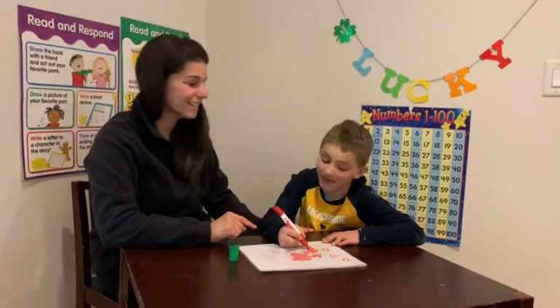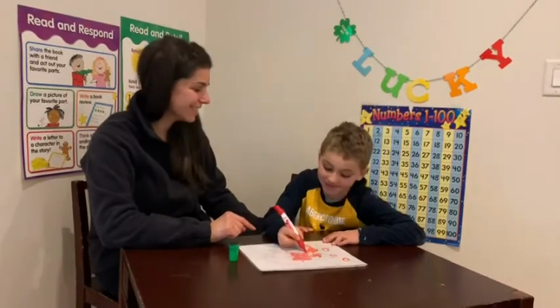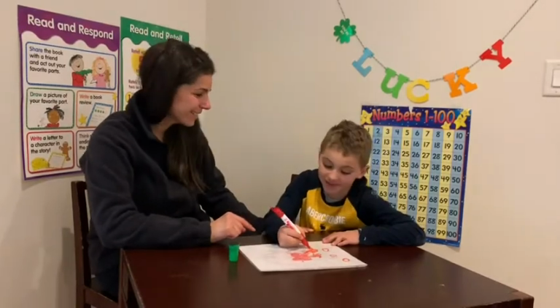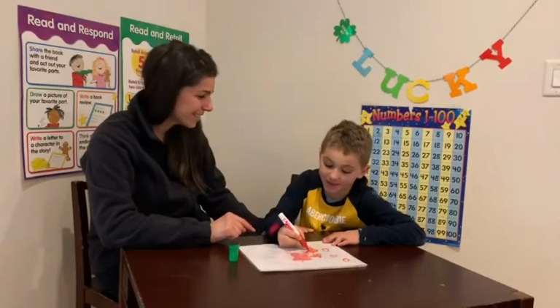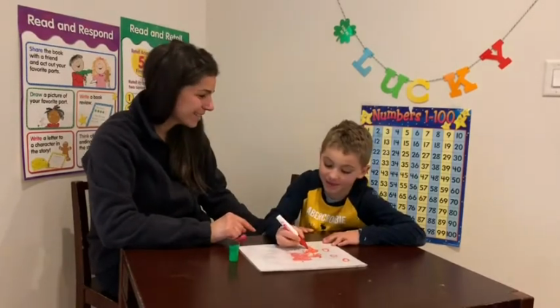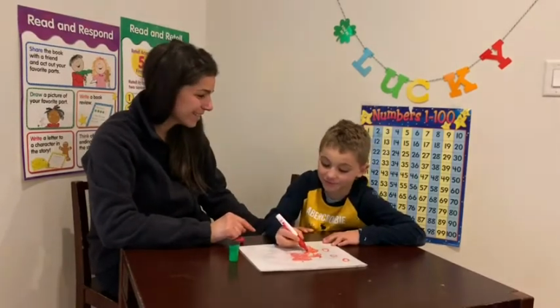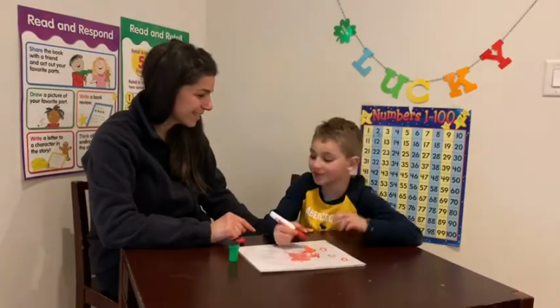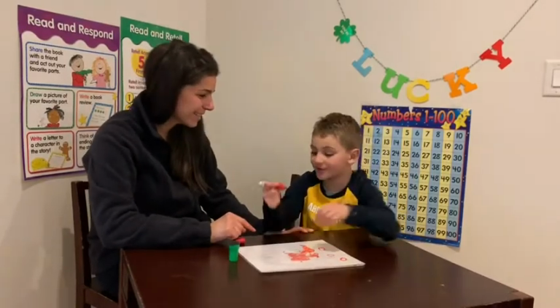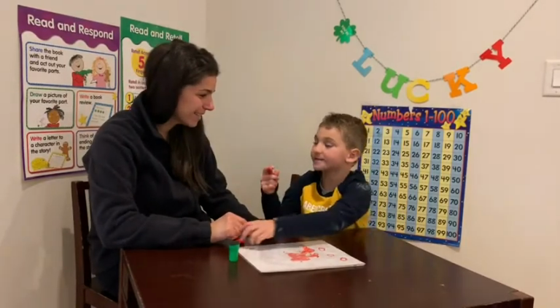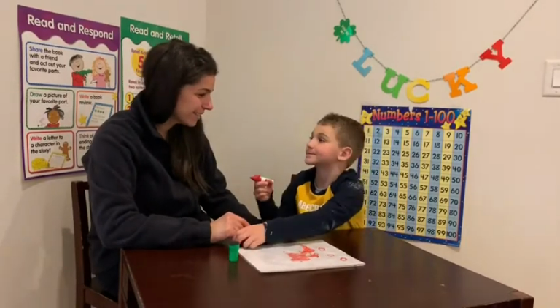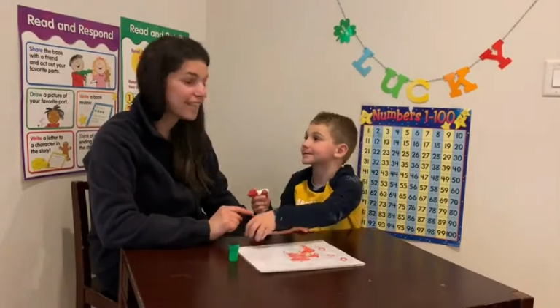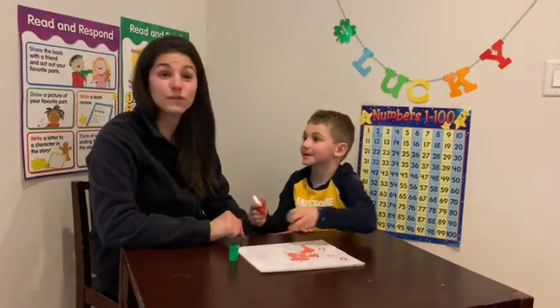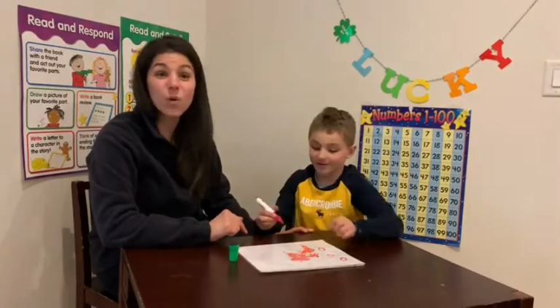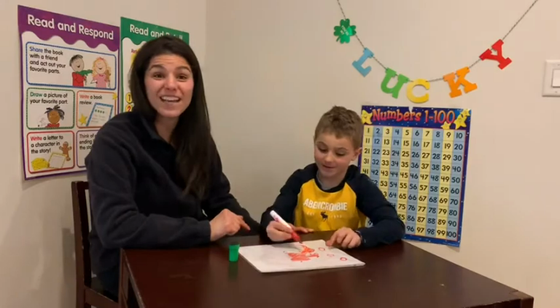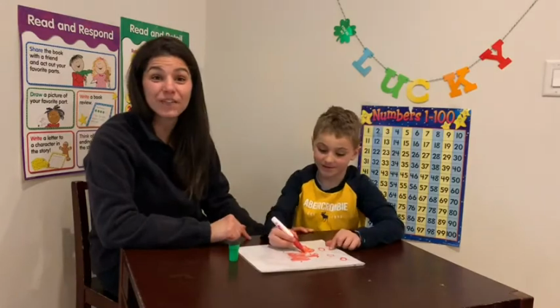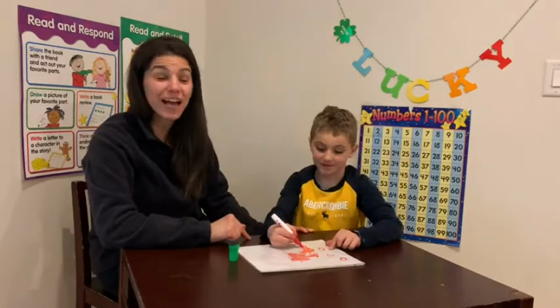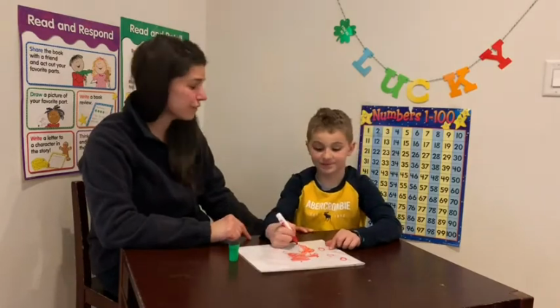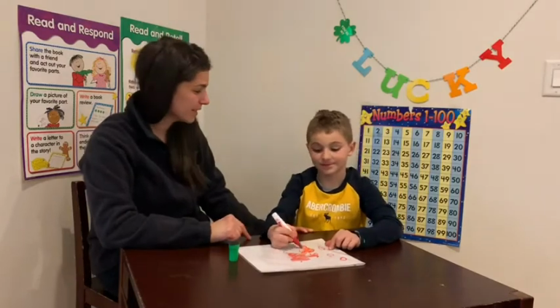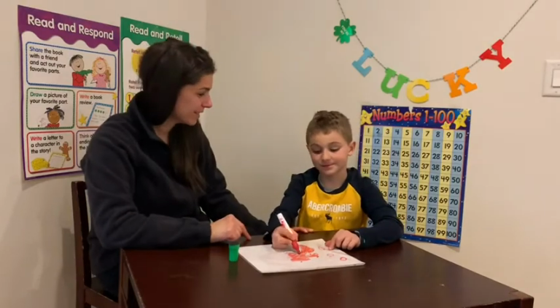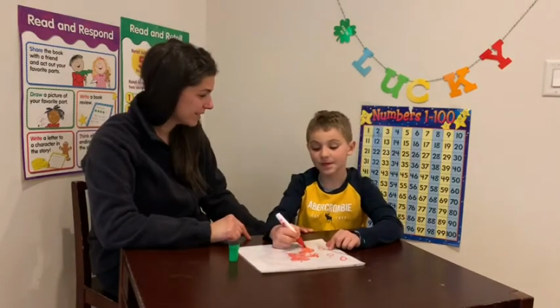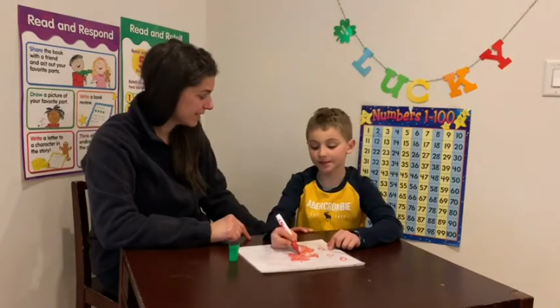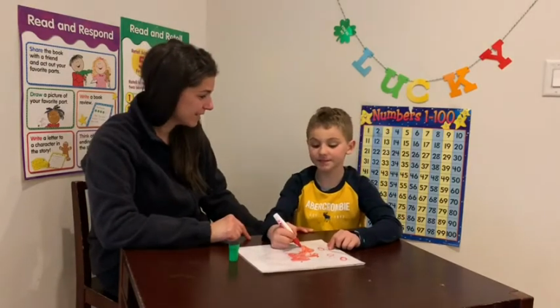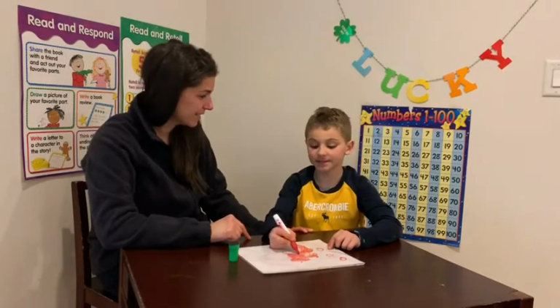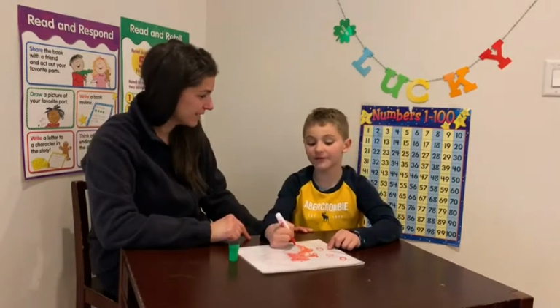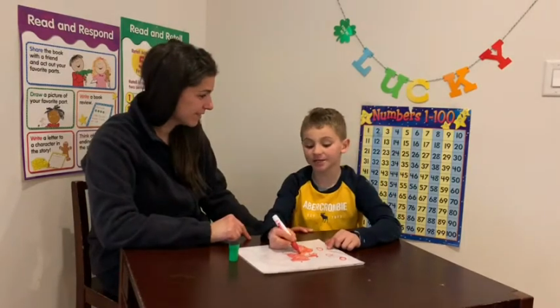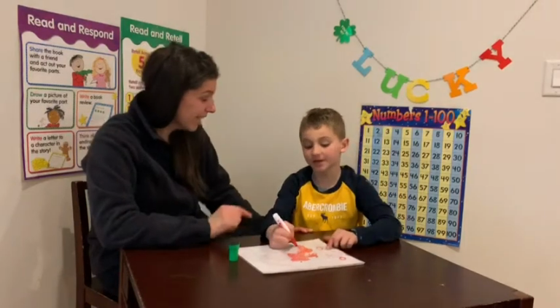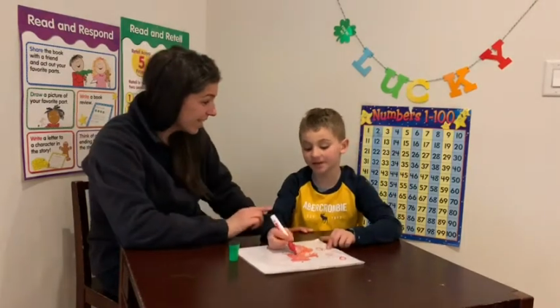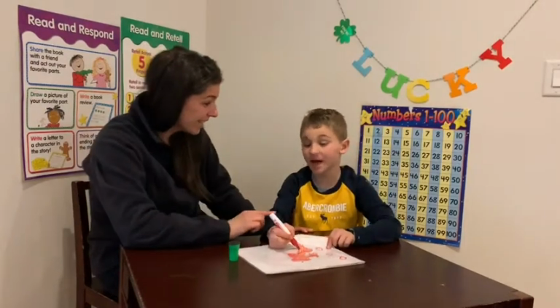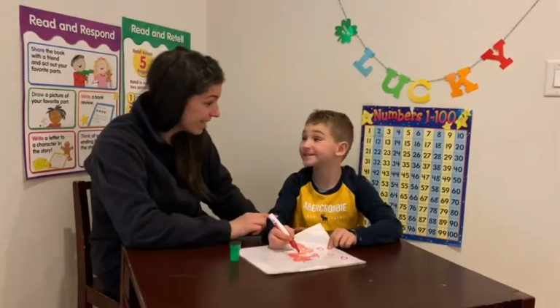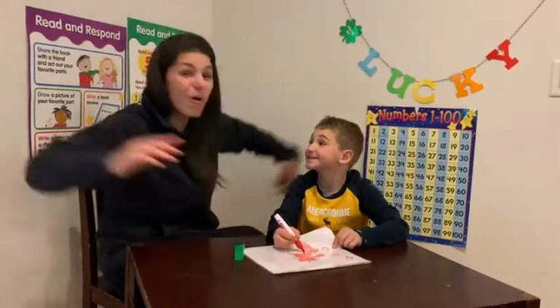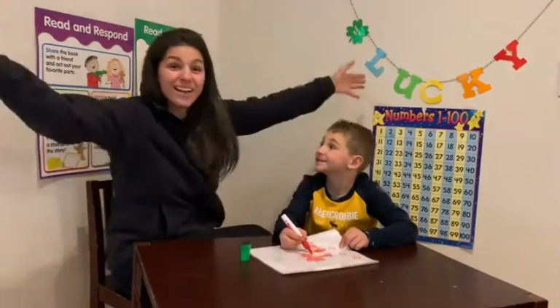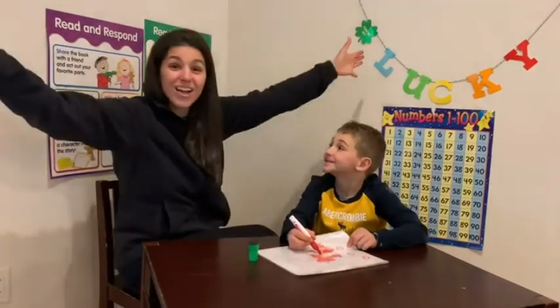91, 92, 93, 94, 95, 96, 97, 98, 99, 100!